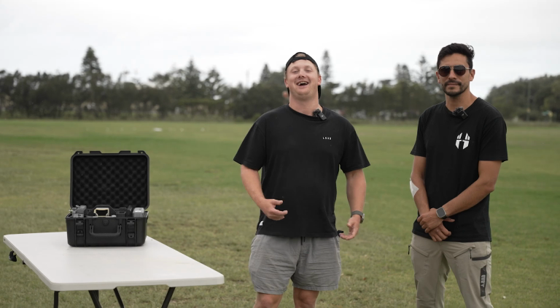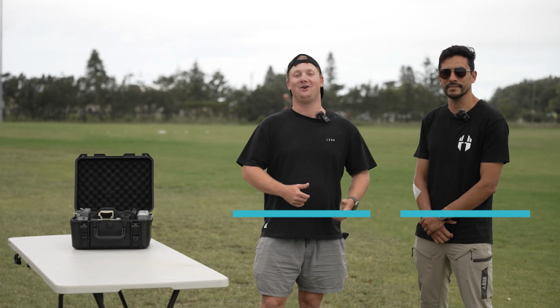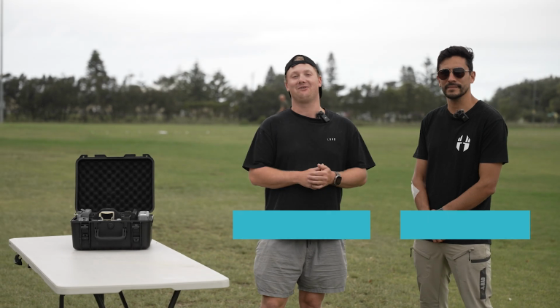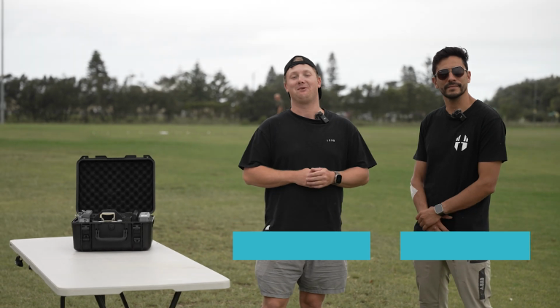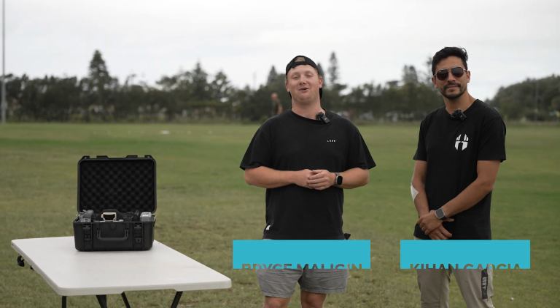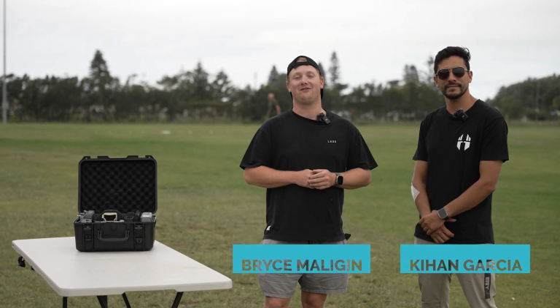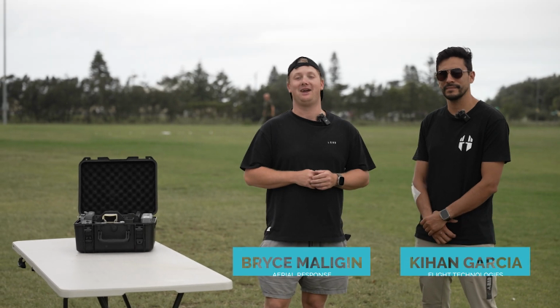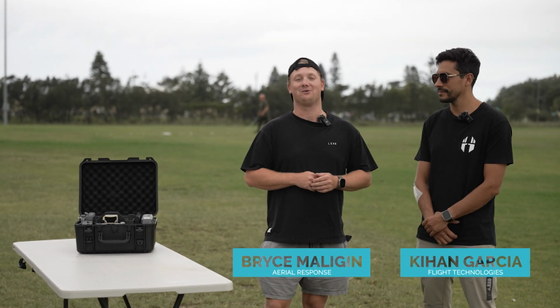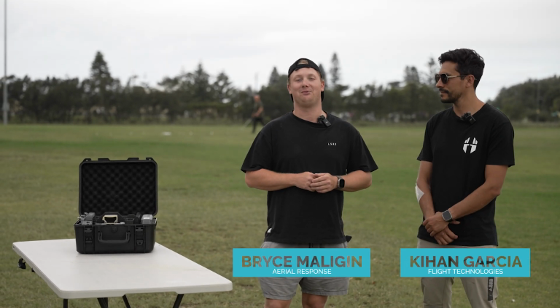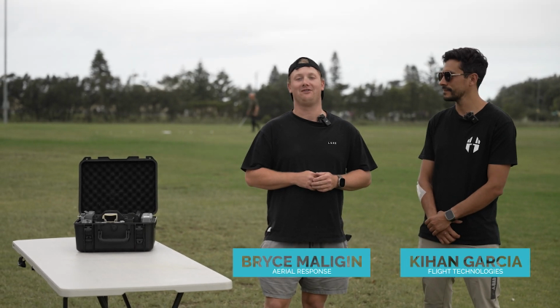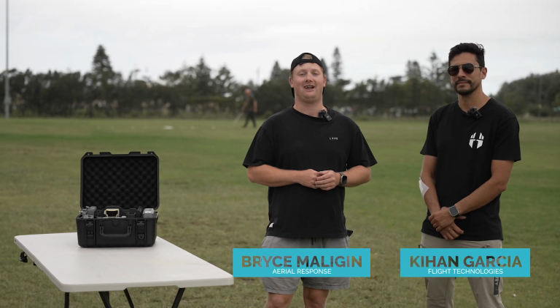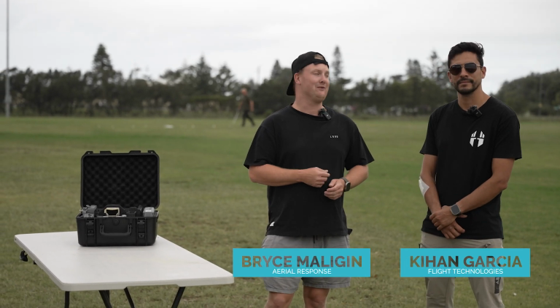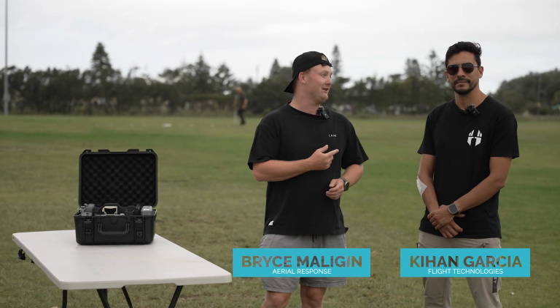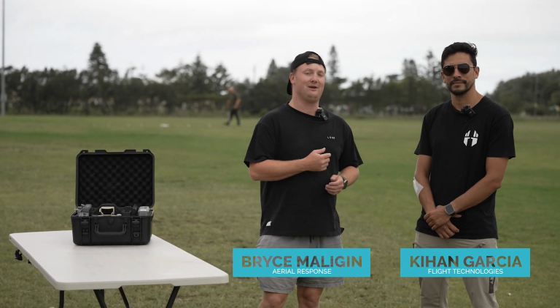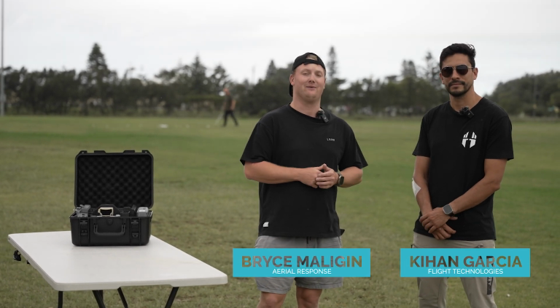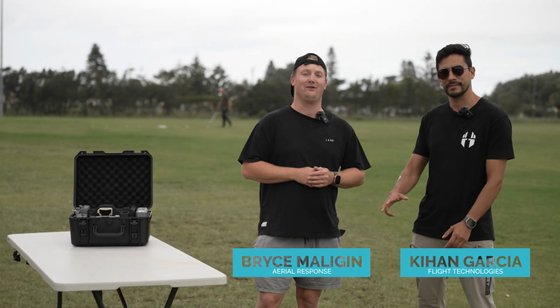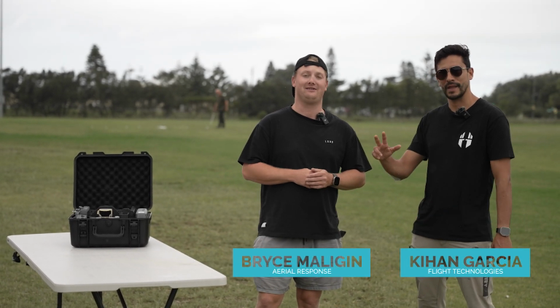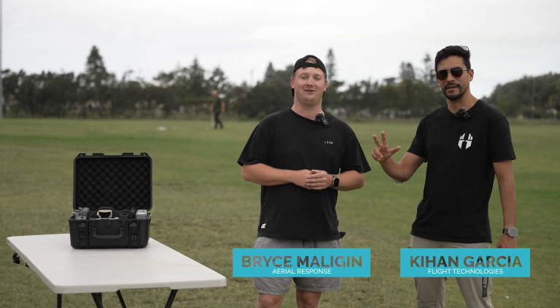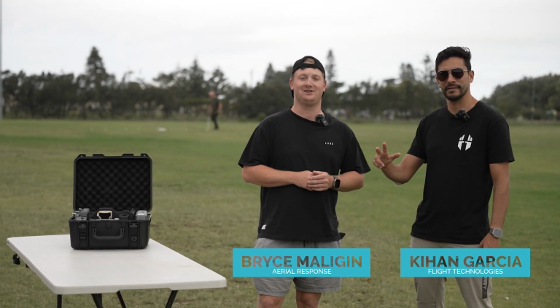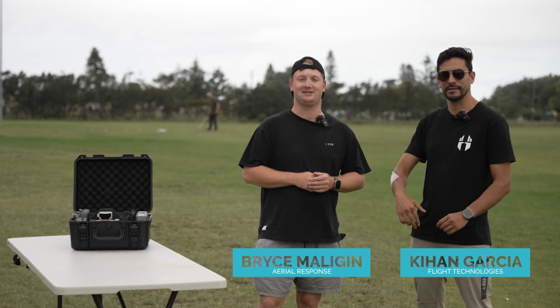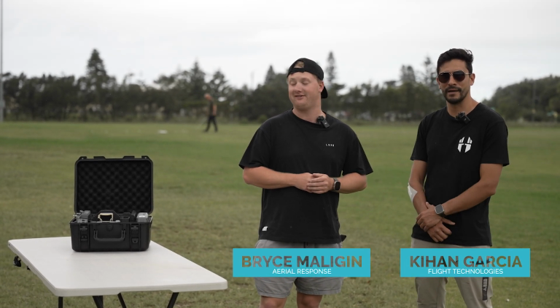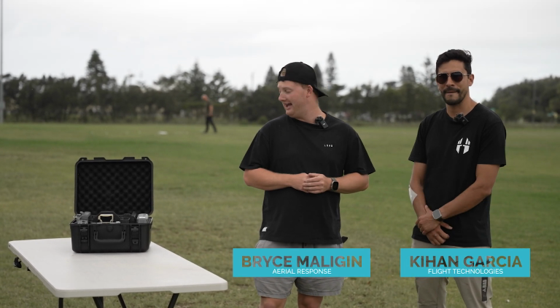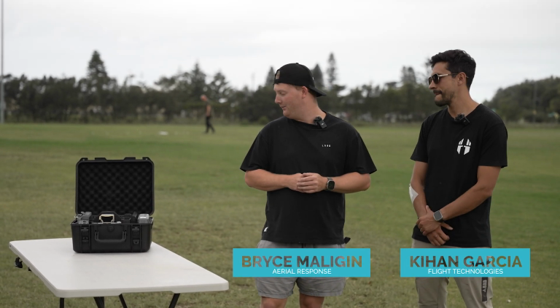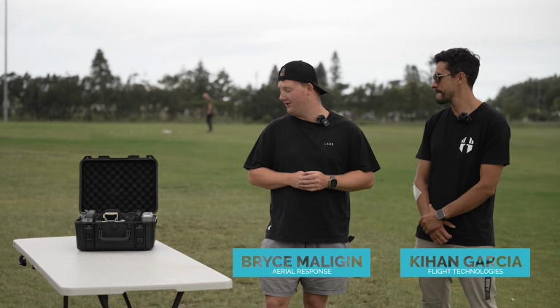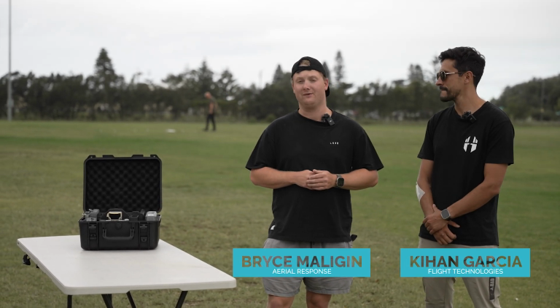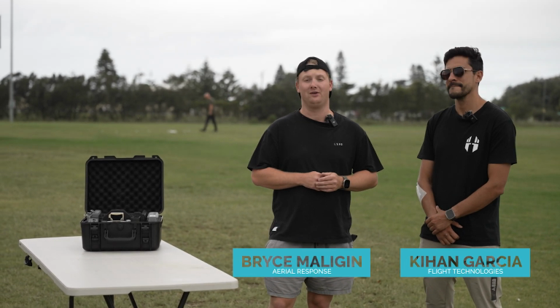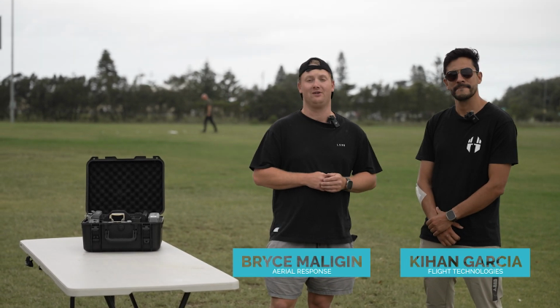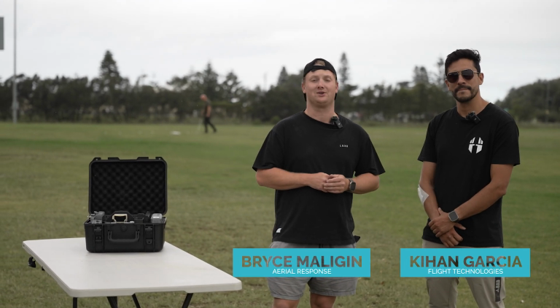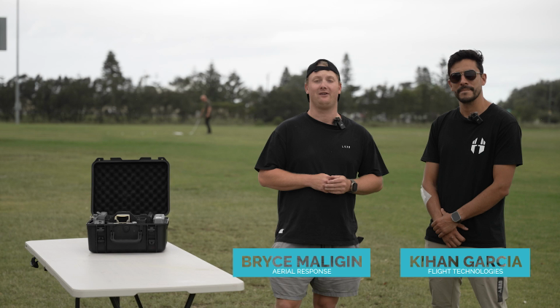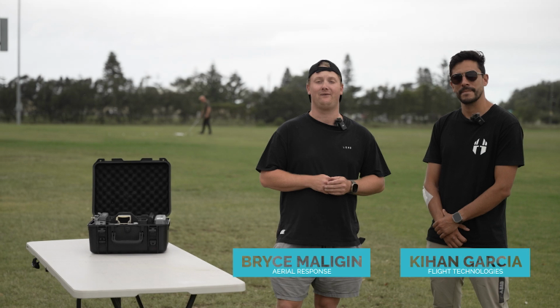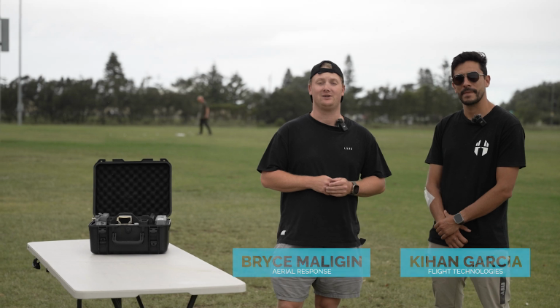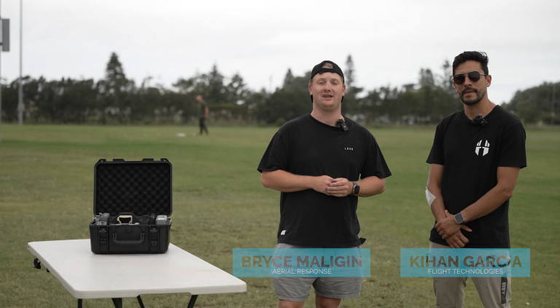Hey guys, my name is Bryce from AeroResponse. Today we've got Kian from Flight Technologies and we're going to do a review on the Matrice 4T.